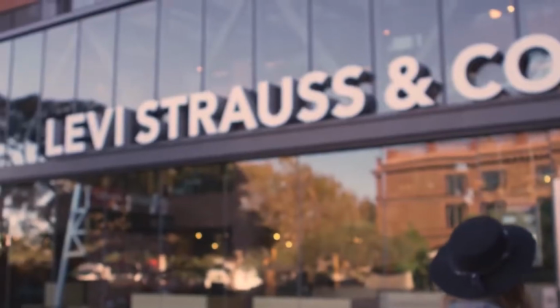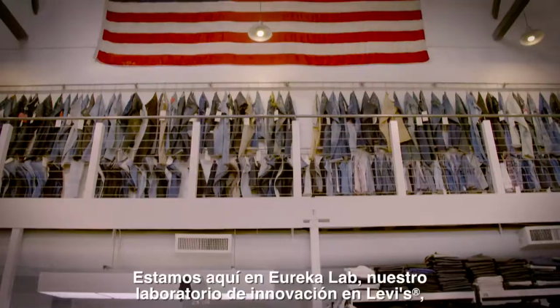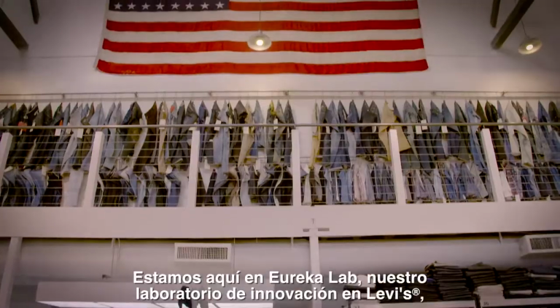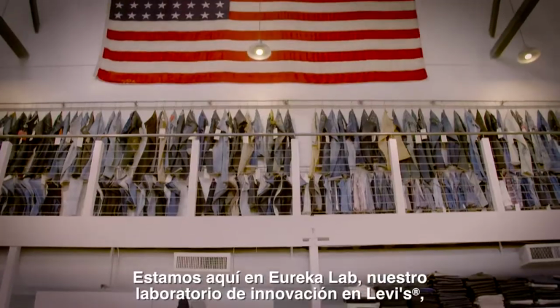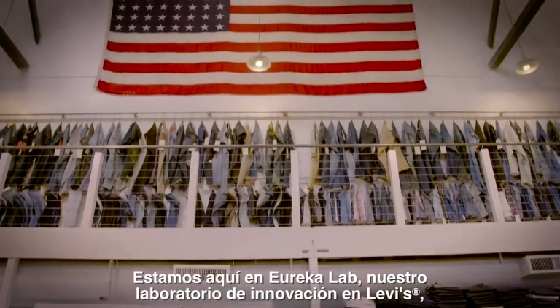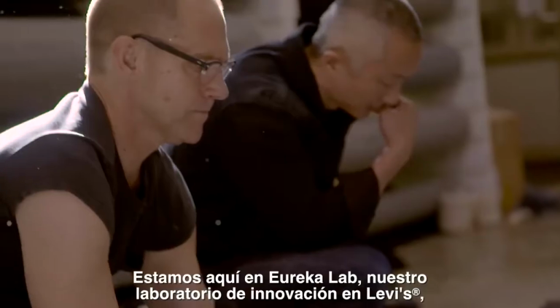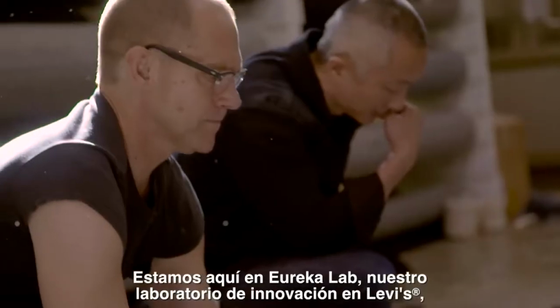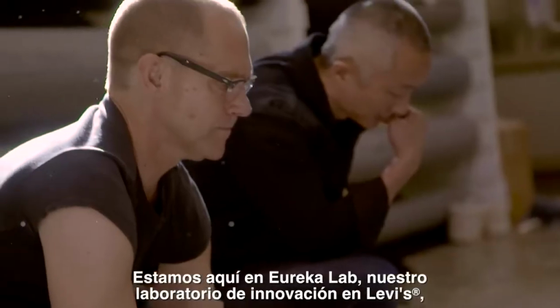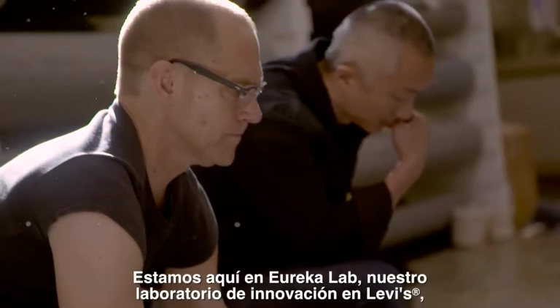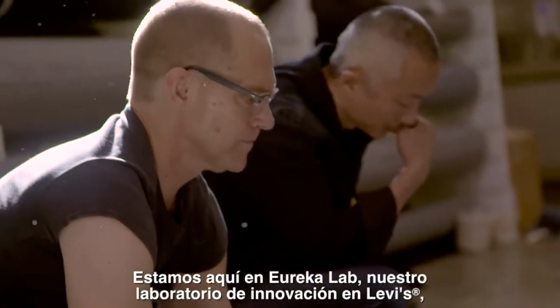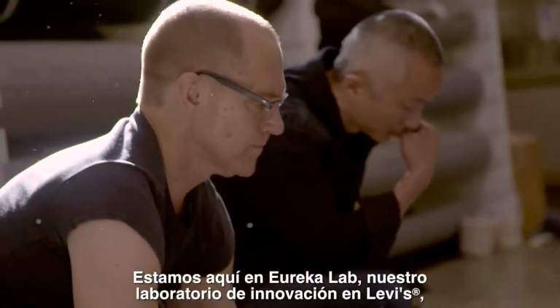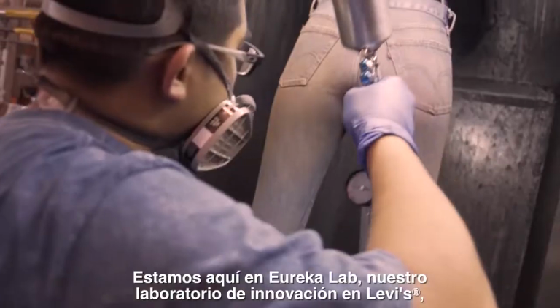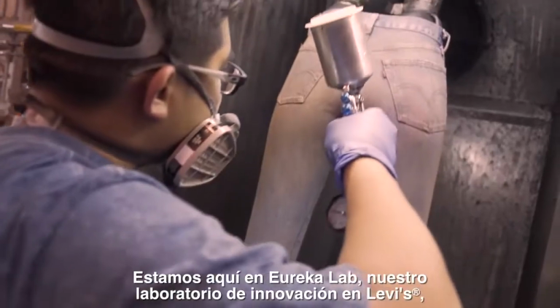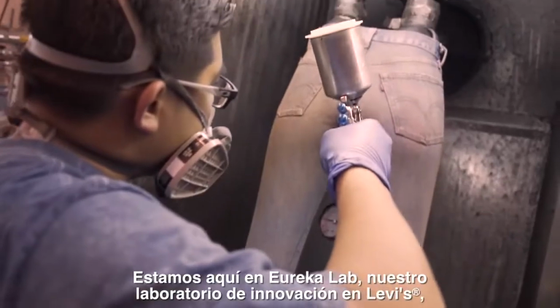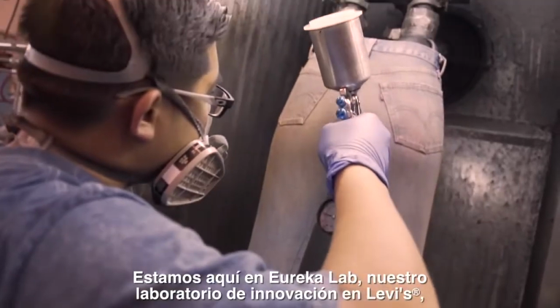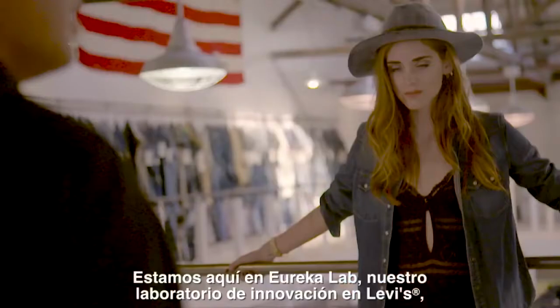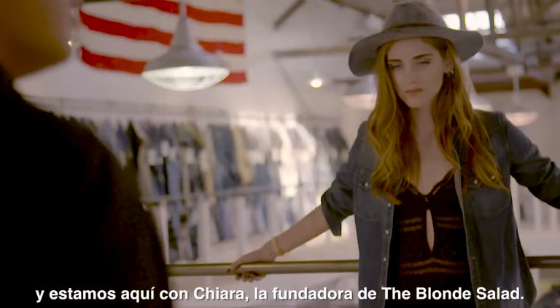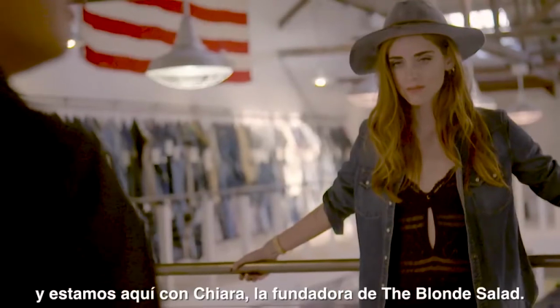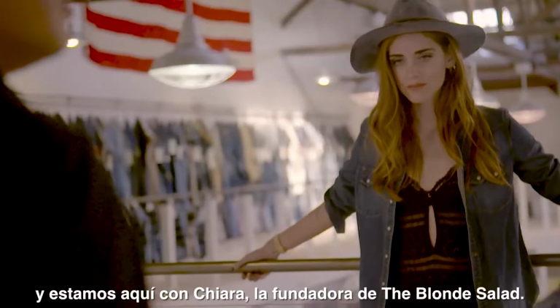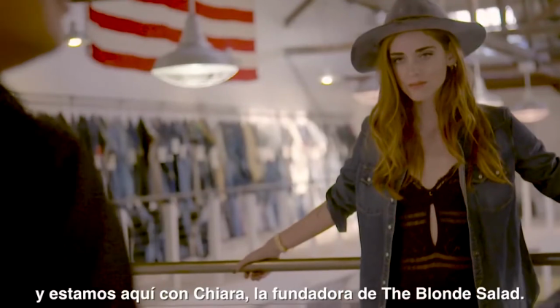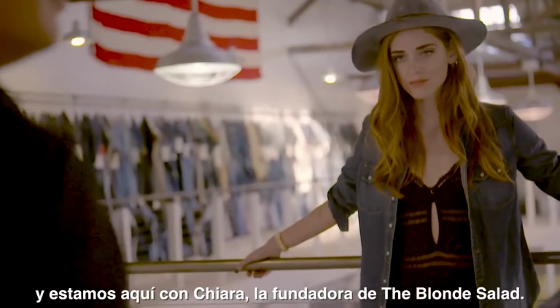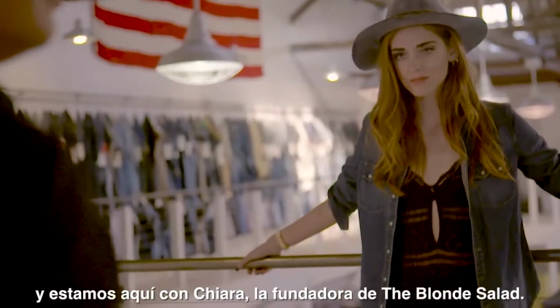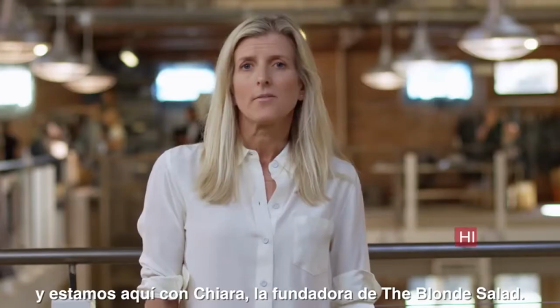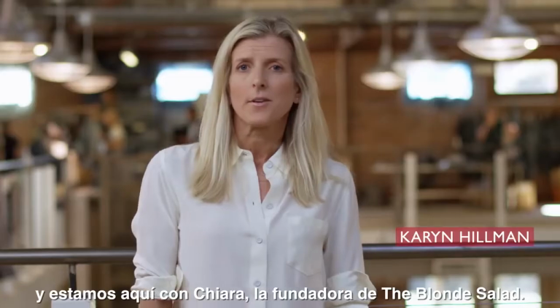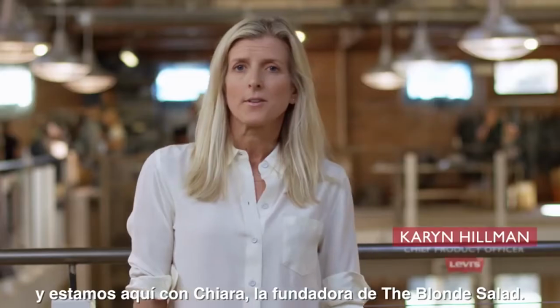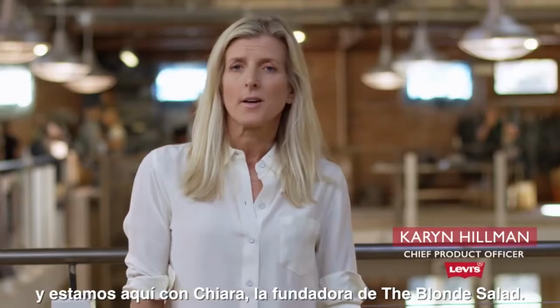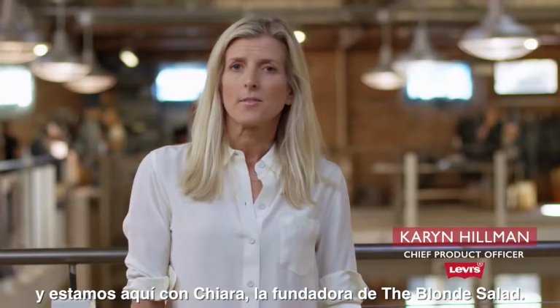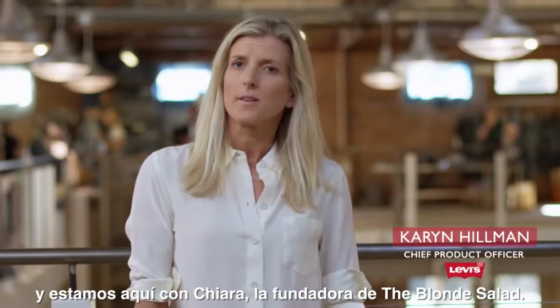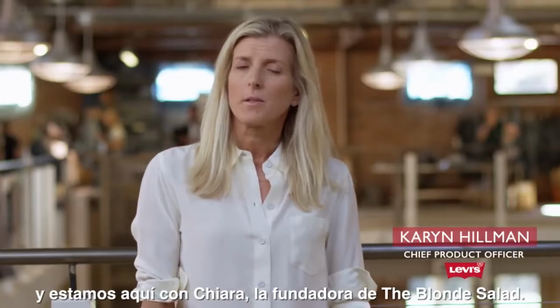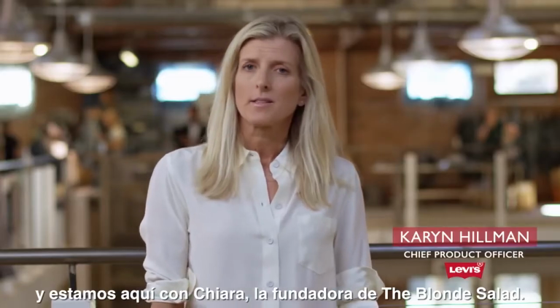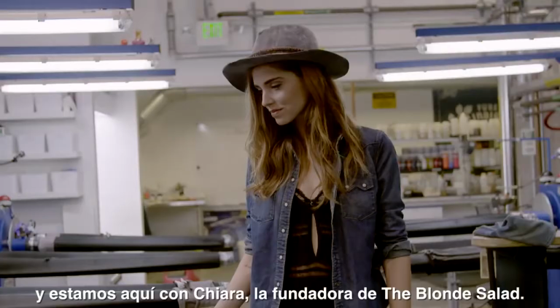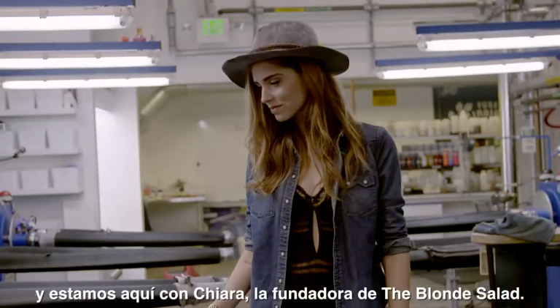We're here in Eureka, our lab at Levi's, and we're here with Chiara, the founder of the Blonde Salad.